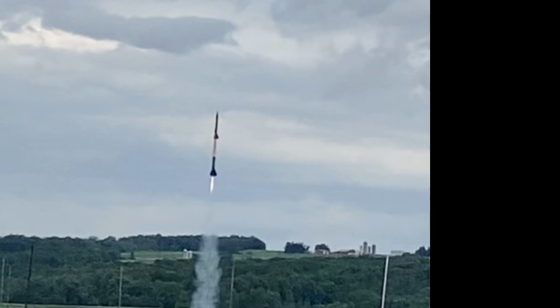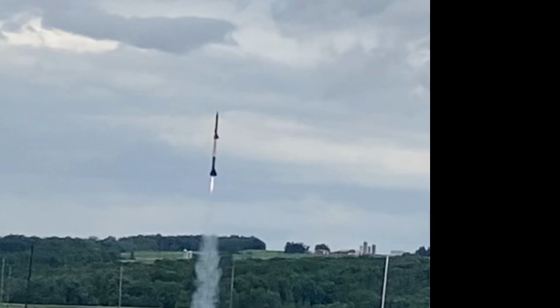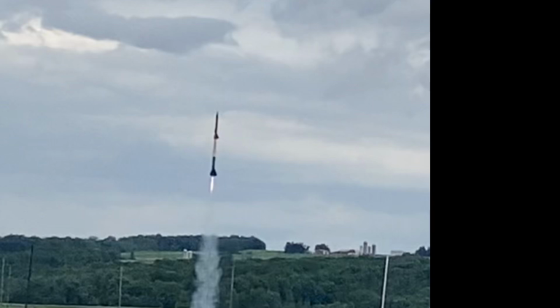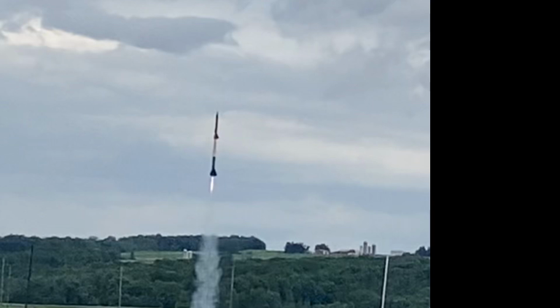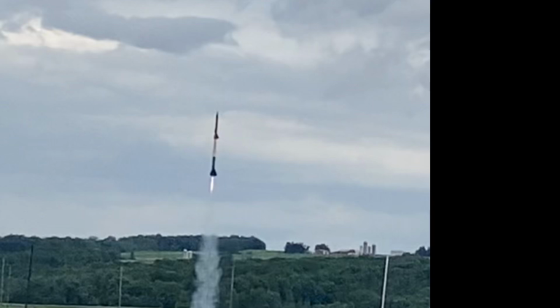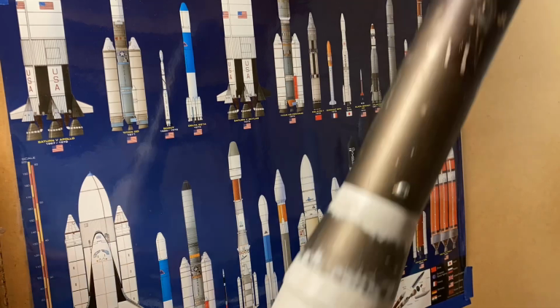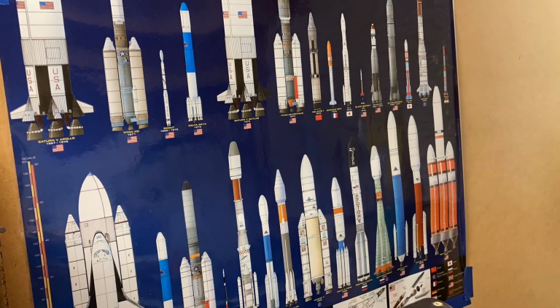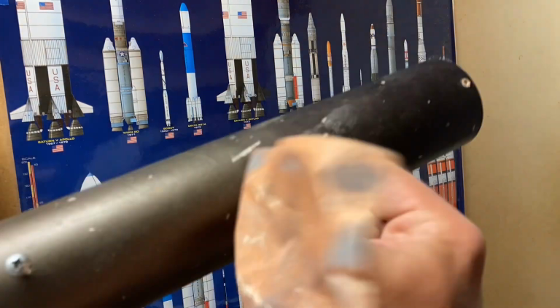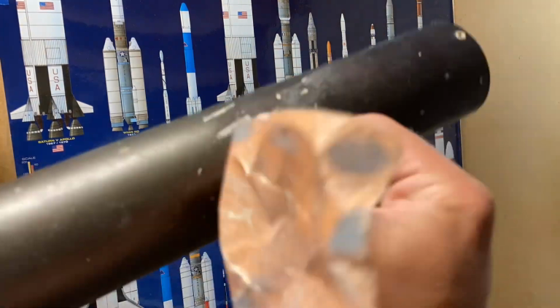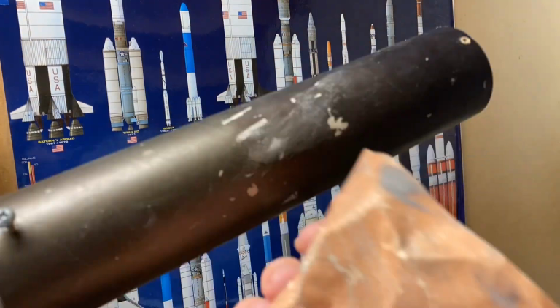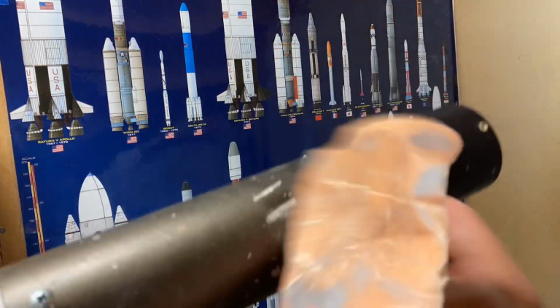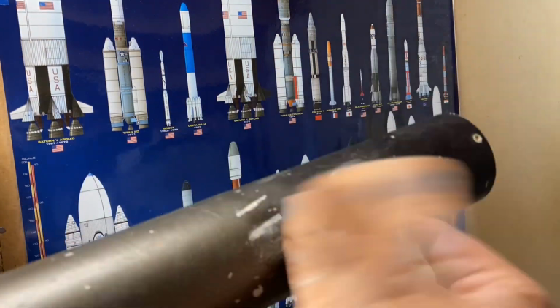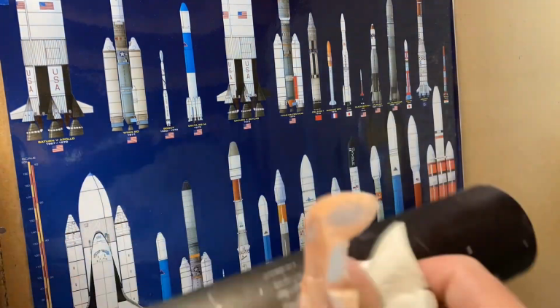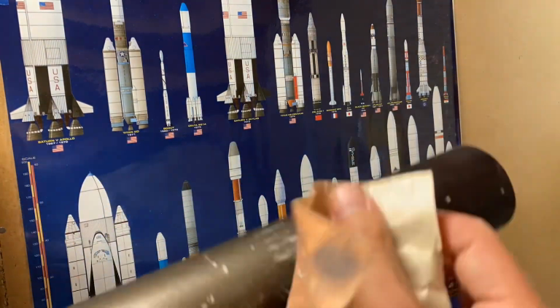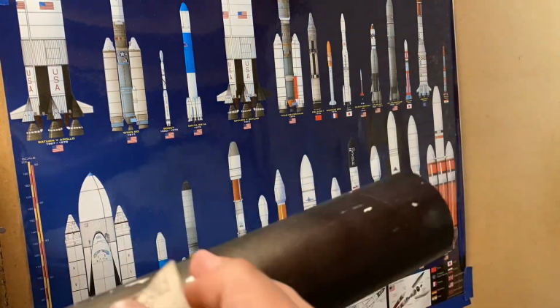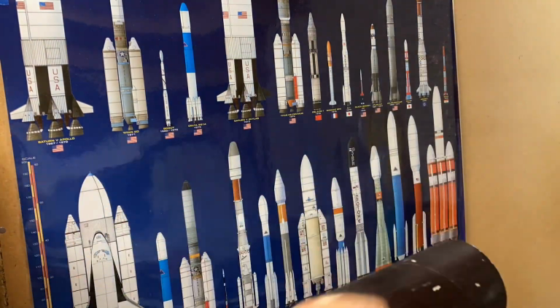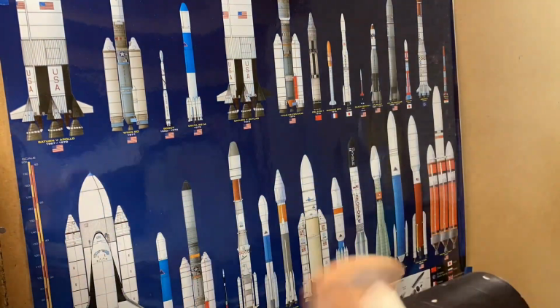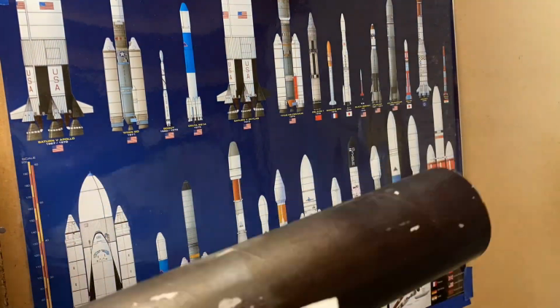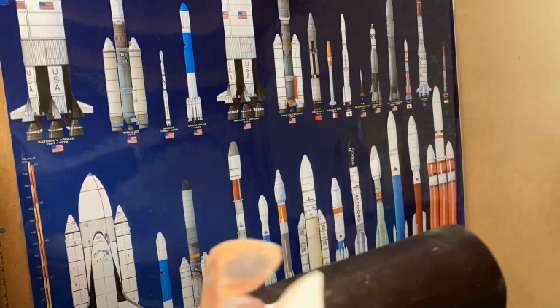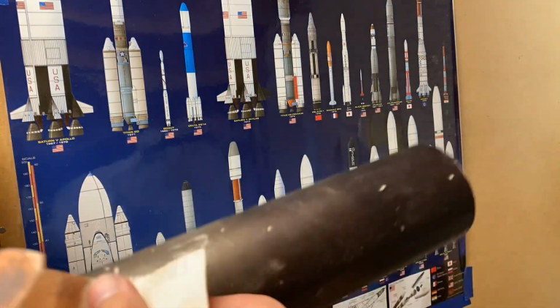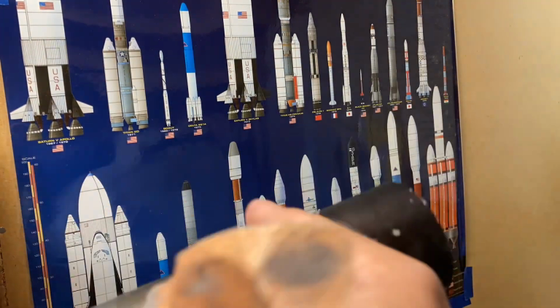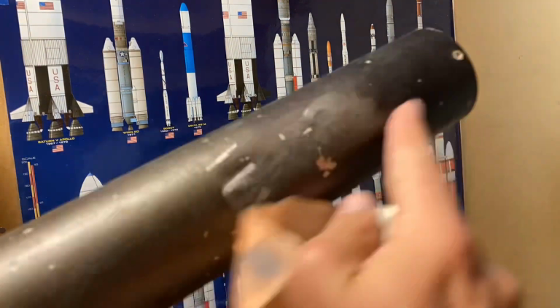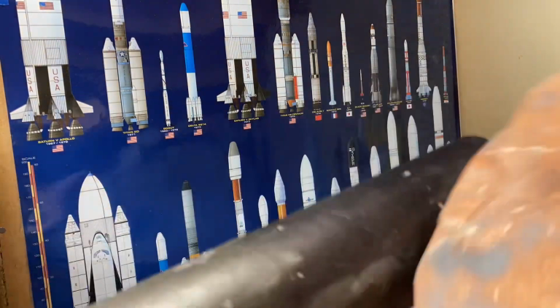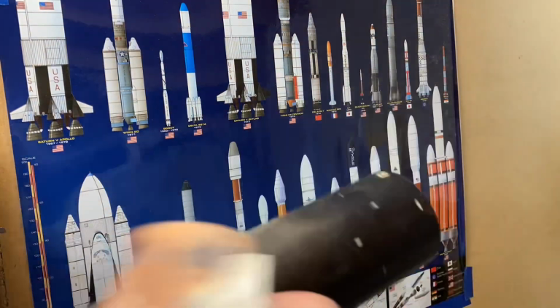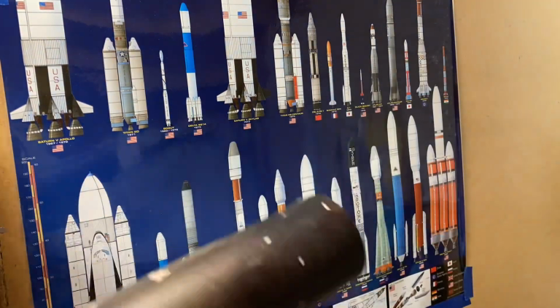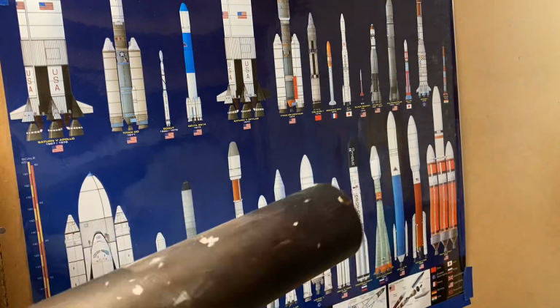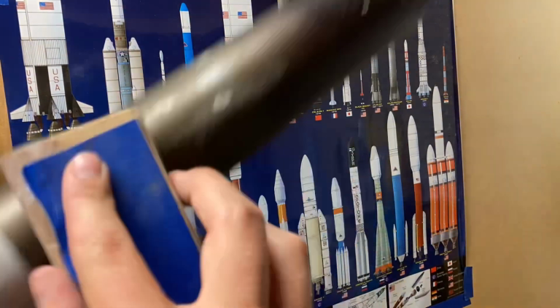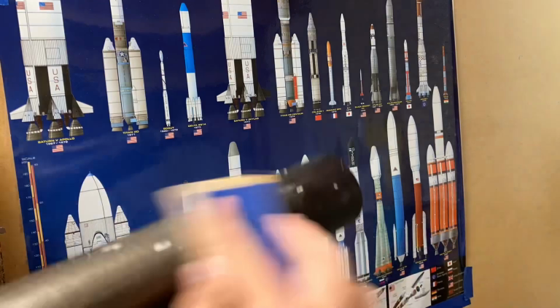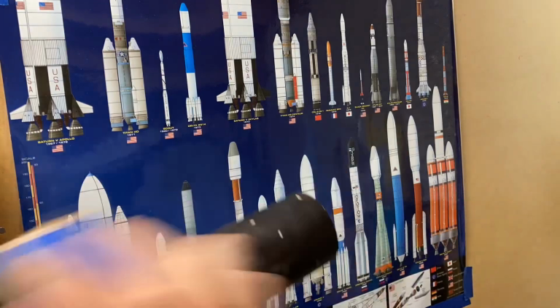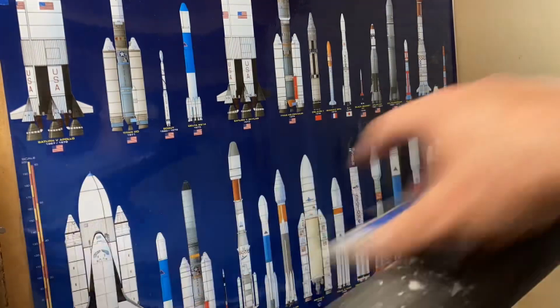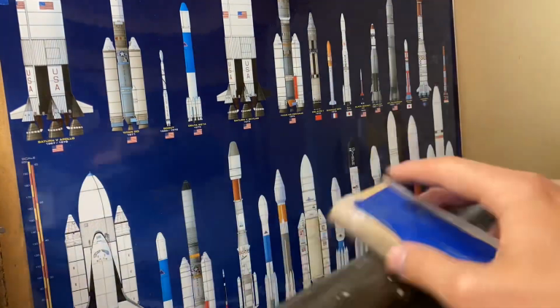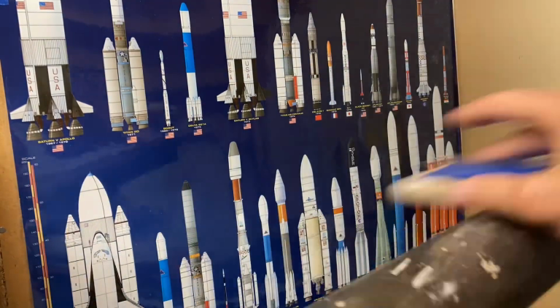So remember that six-foot rocket I built a few months ago? Well, here it is, and I'm building it right here, and I flew it this weekend.